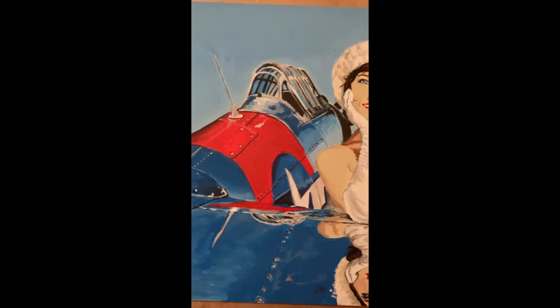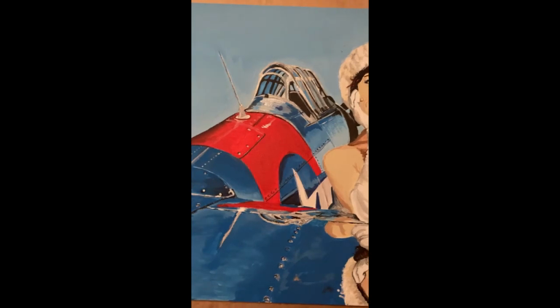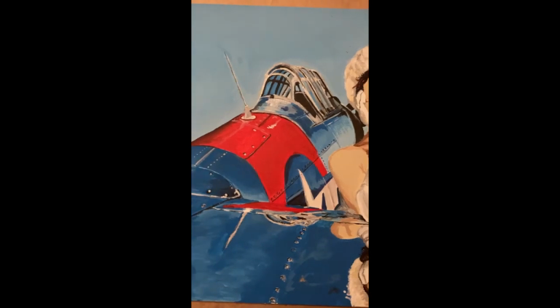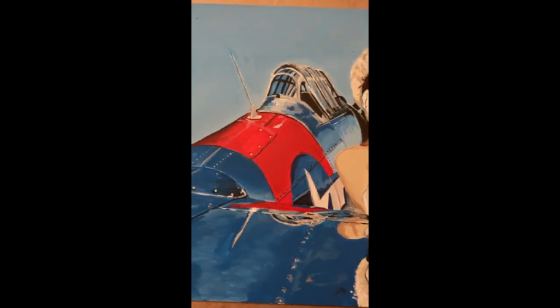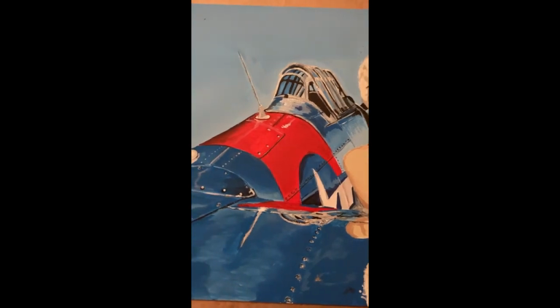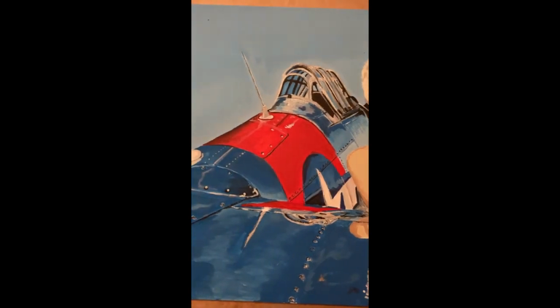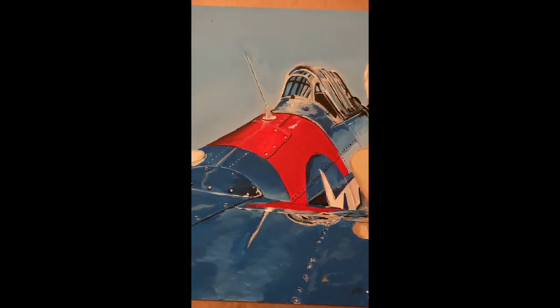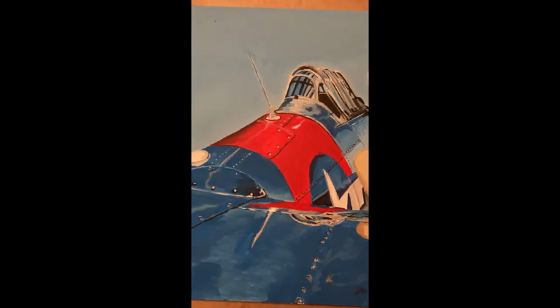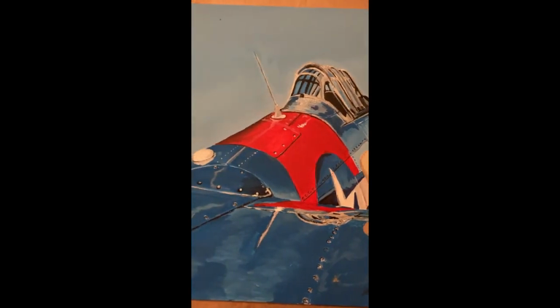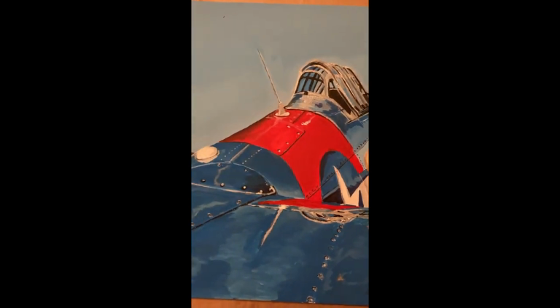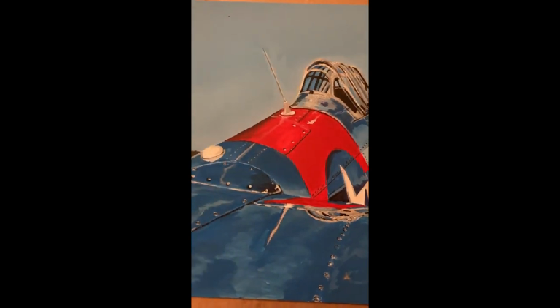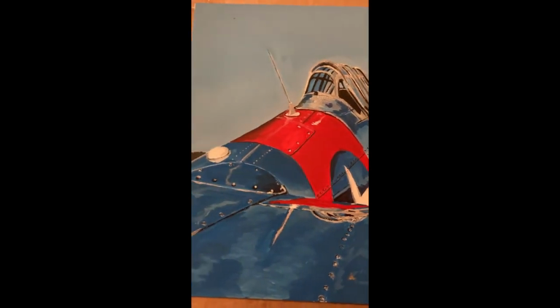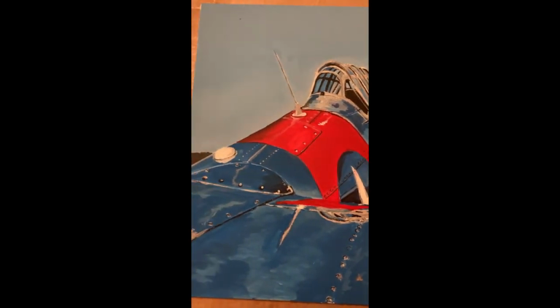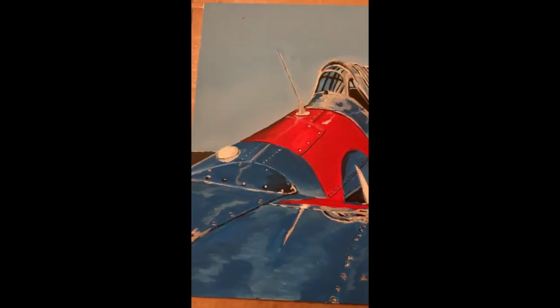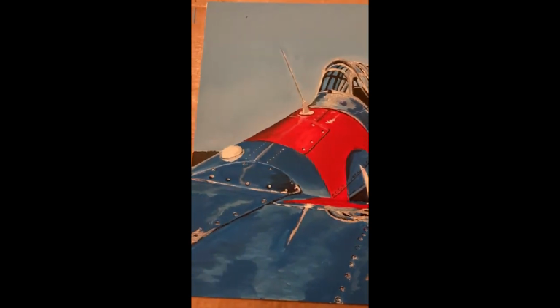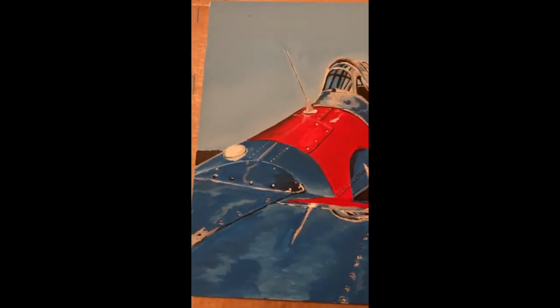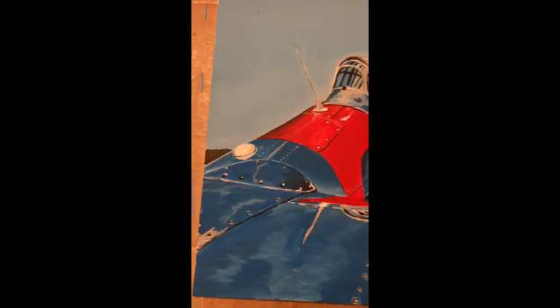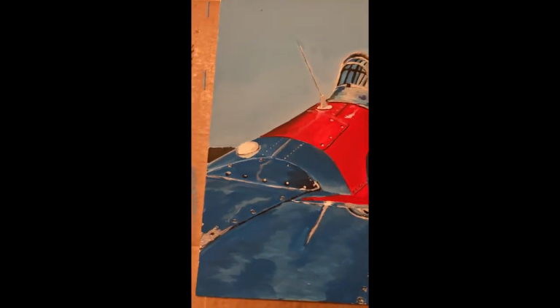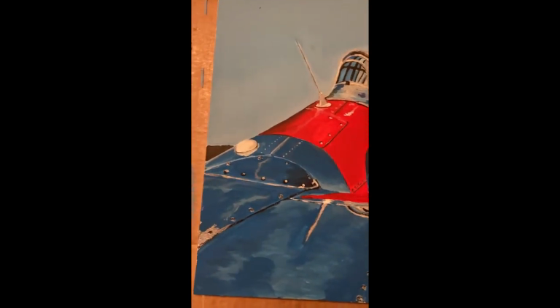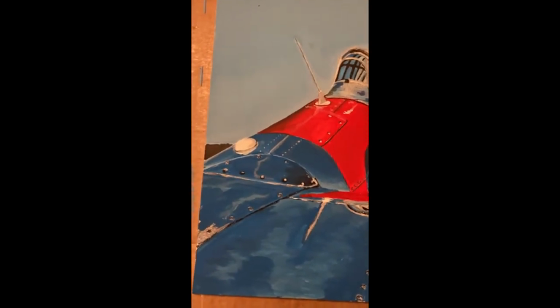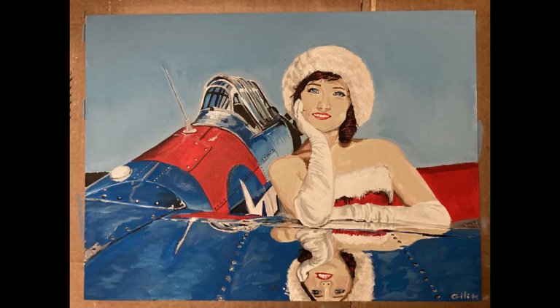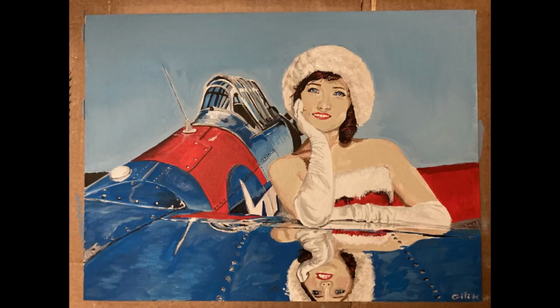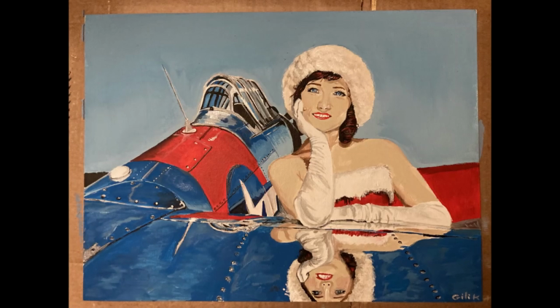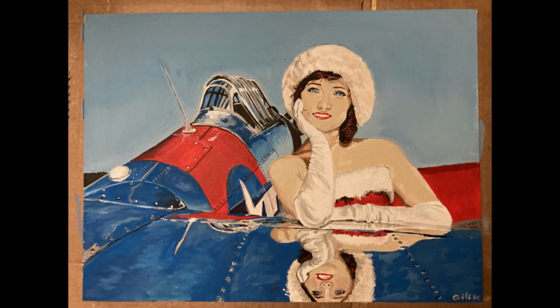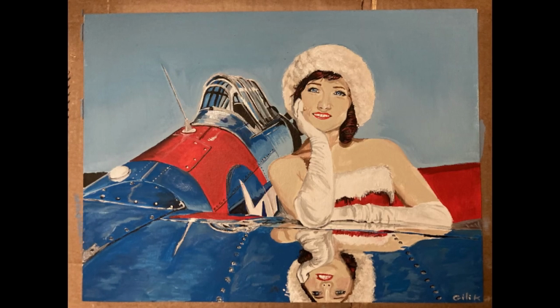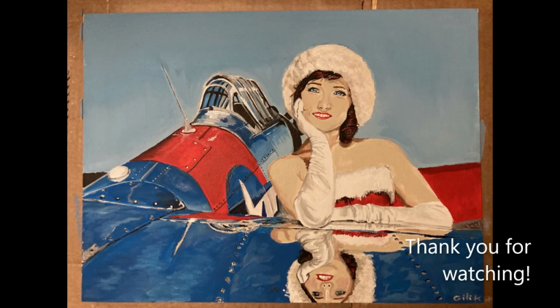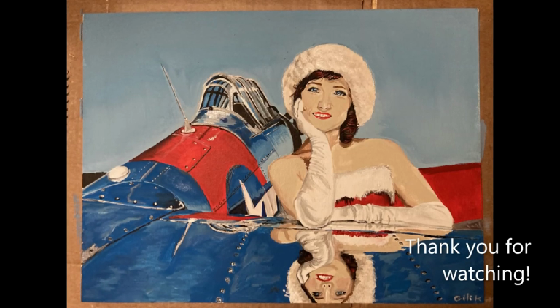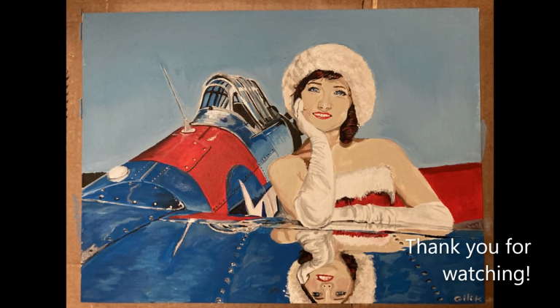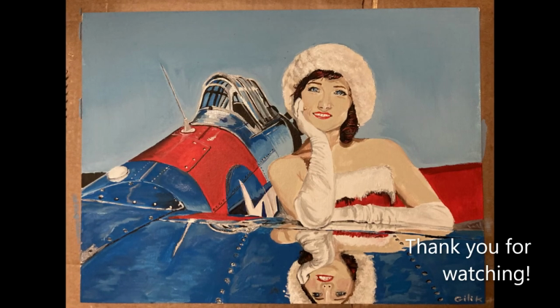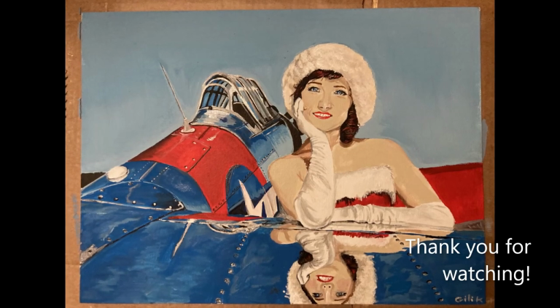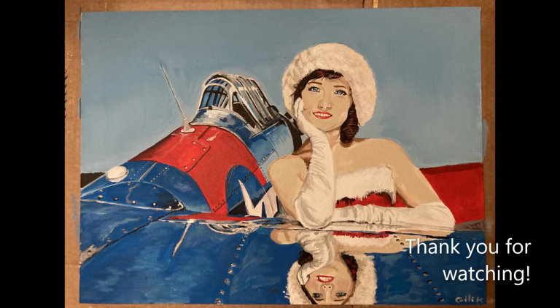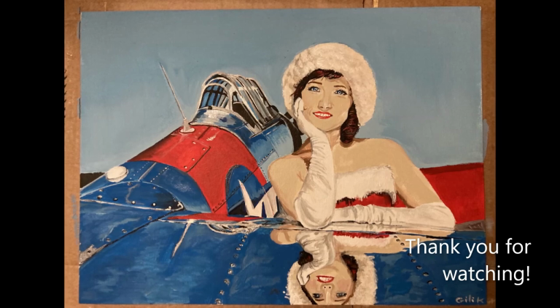This is the completed painting. I've also painted a few other T-6s that I will share with you soon.